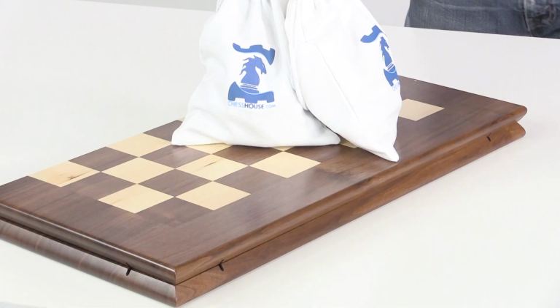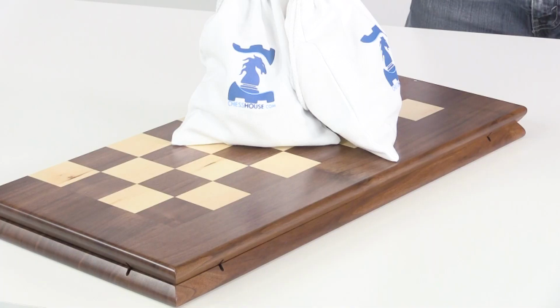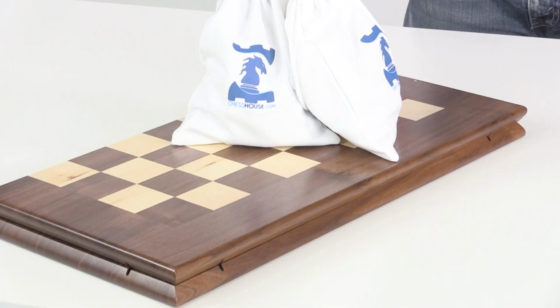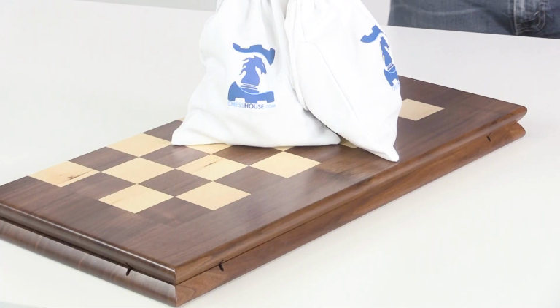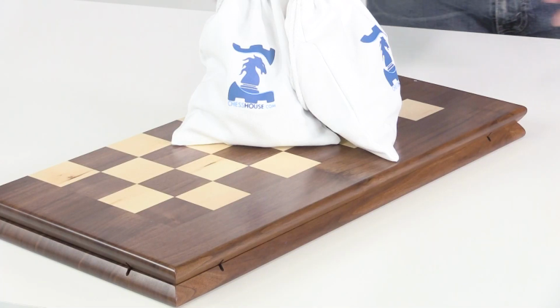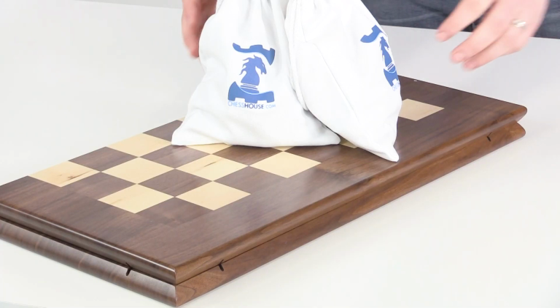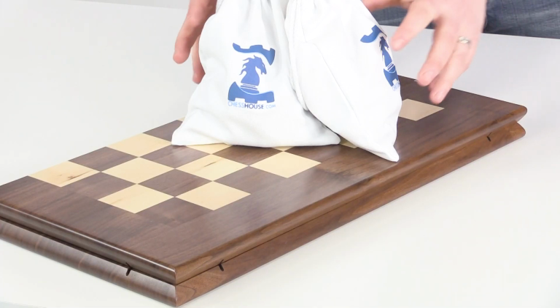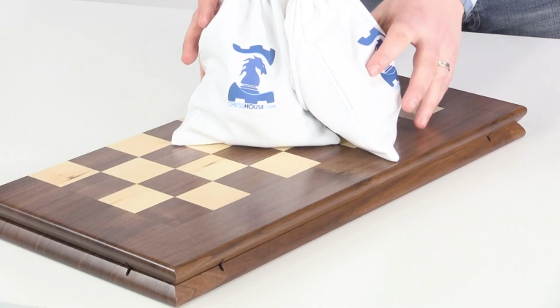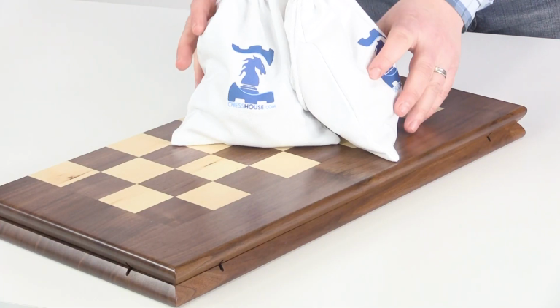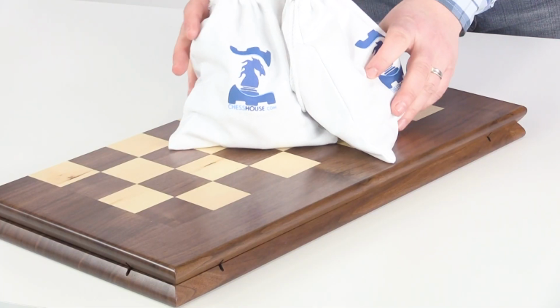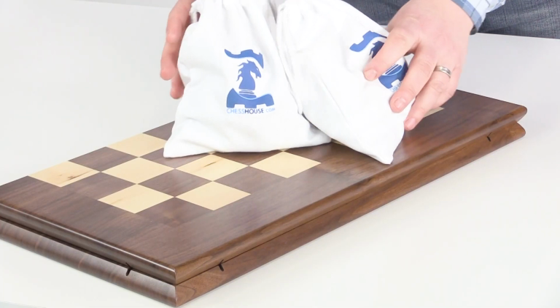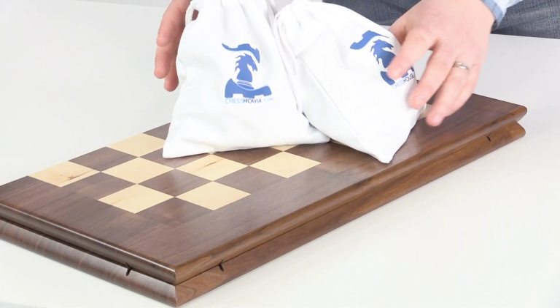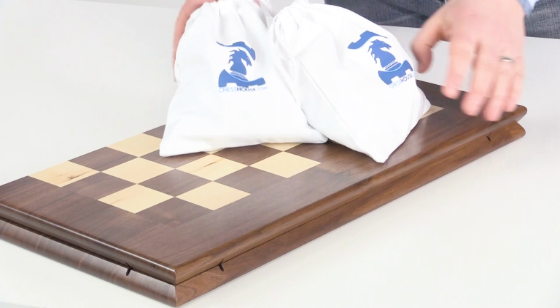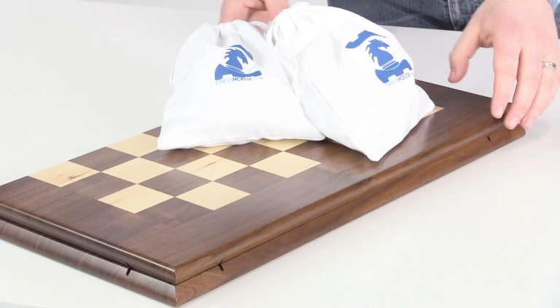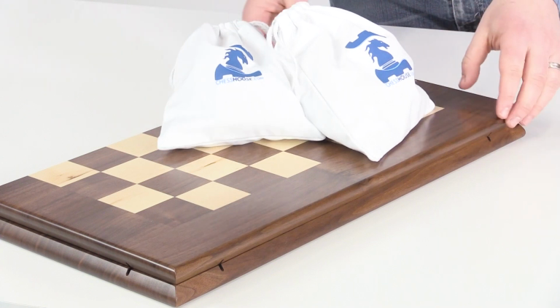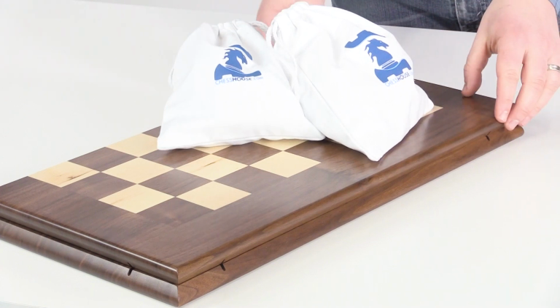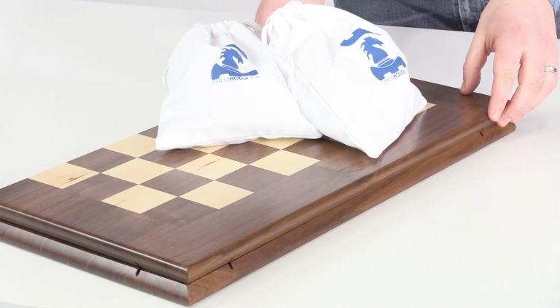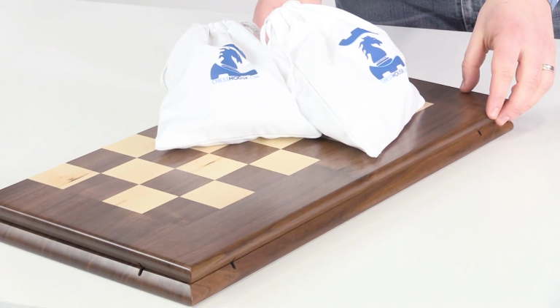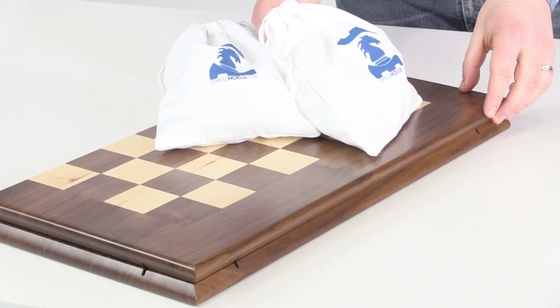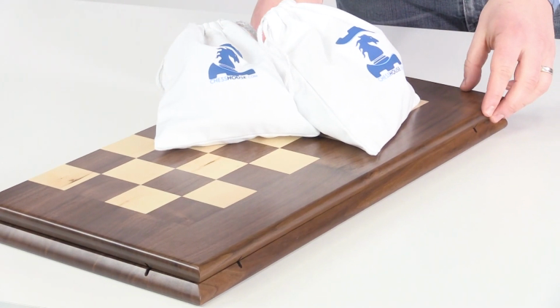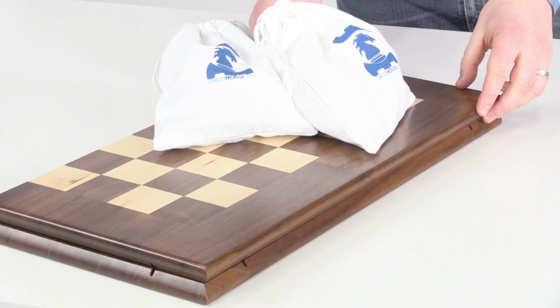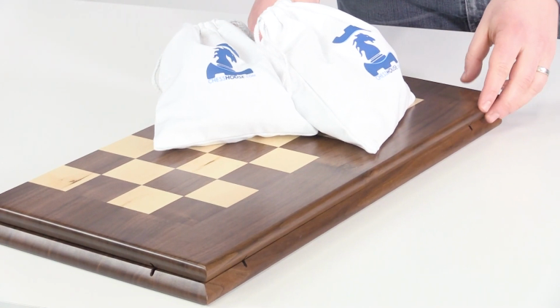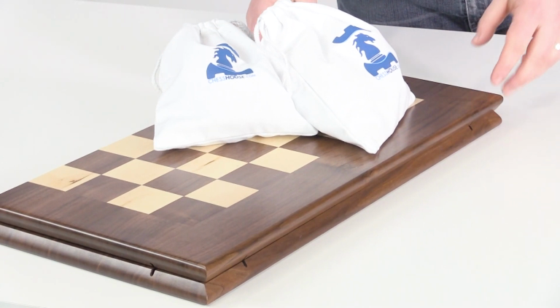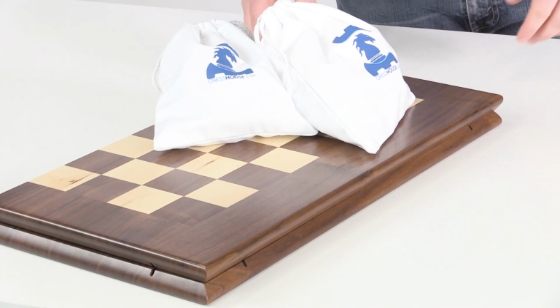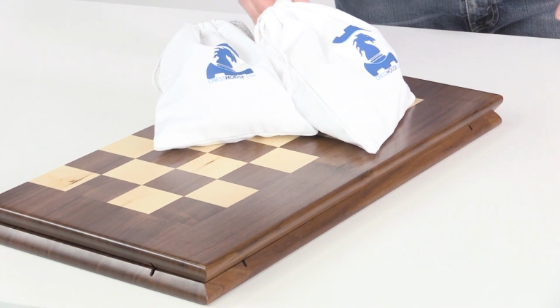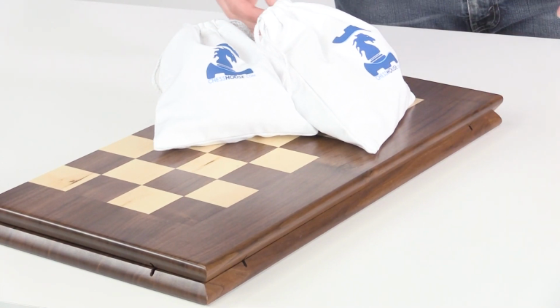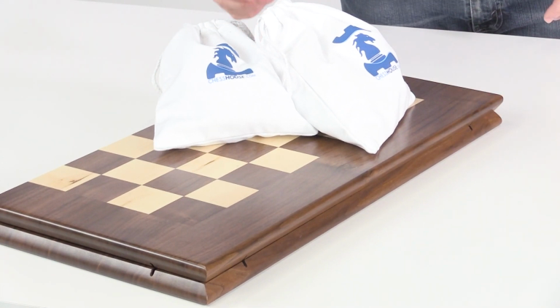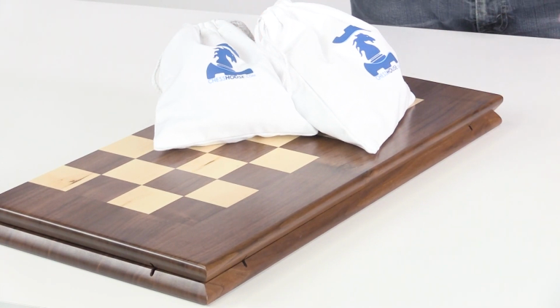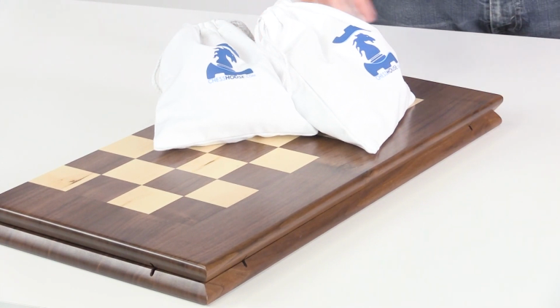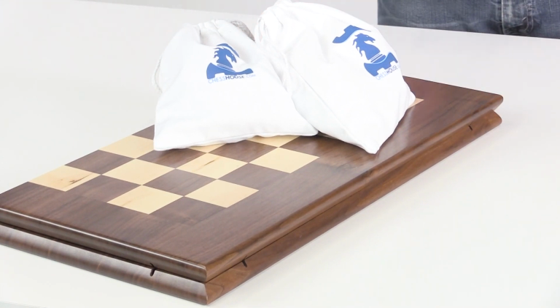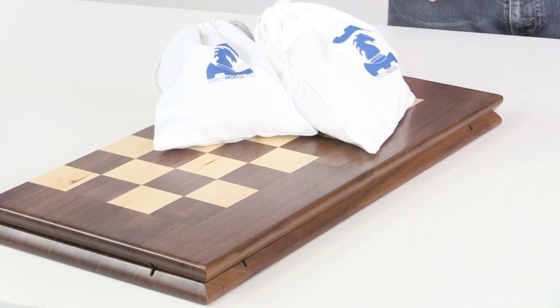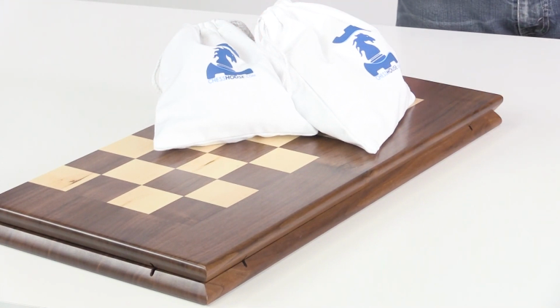And at Chess House, our goal is to help you find the ideal chess set for your home so you can make smart minds and great memories.